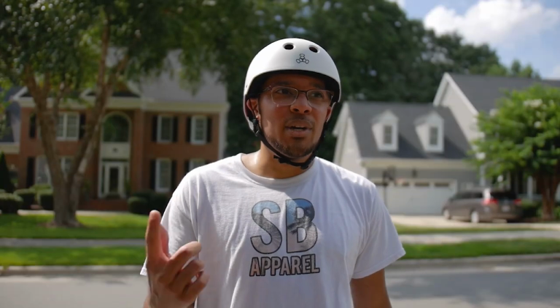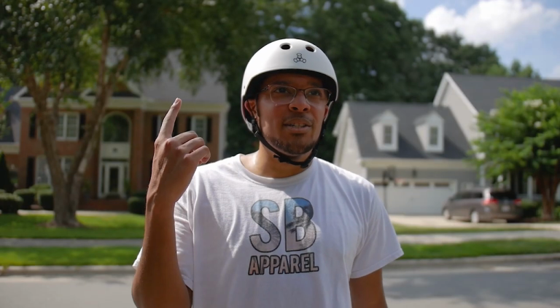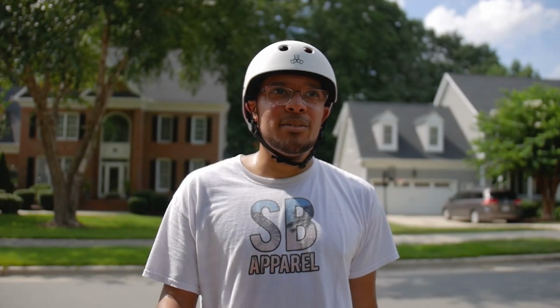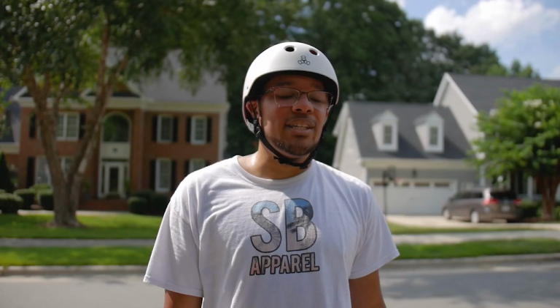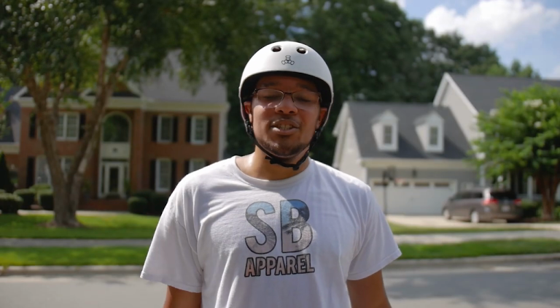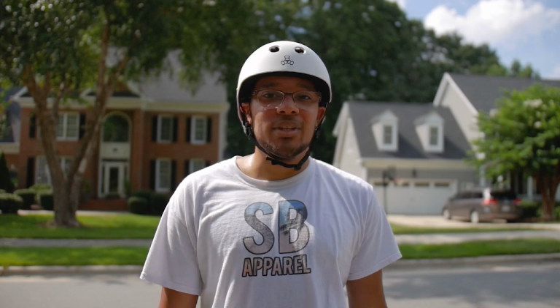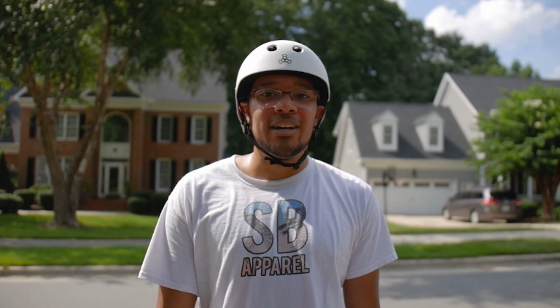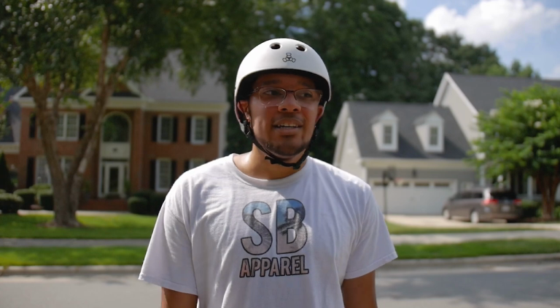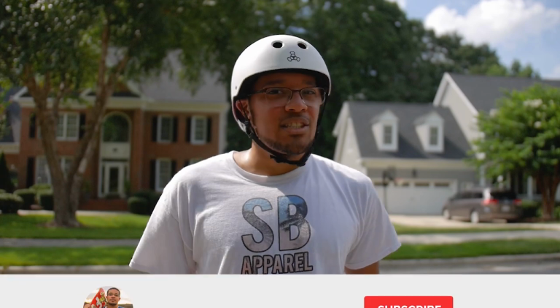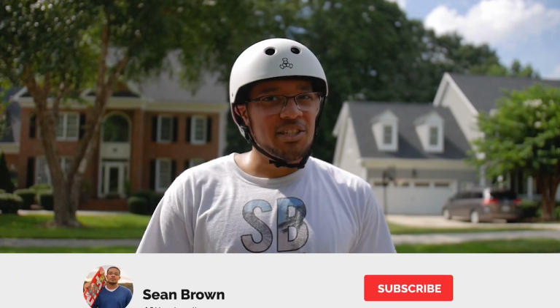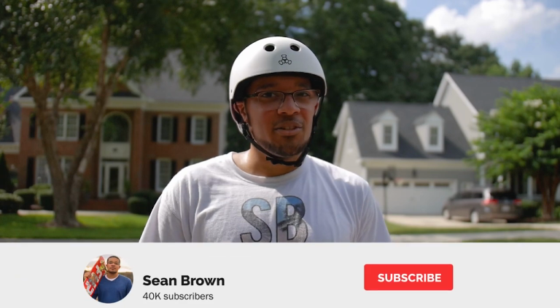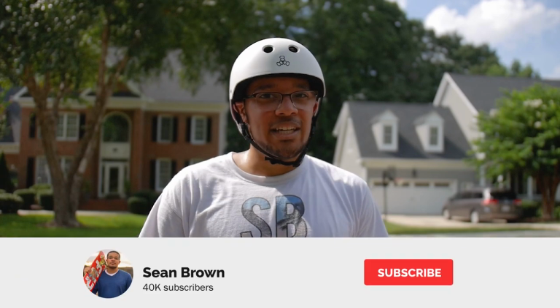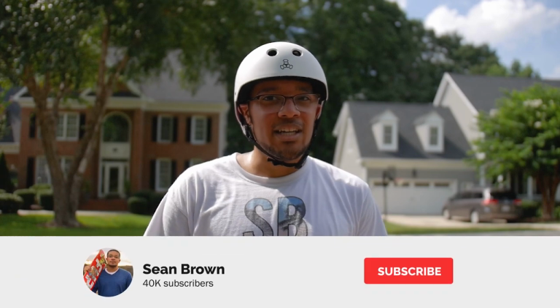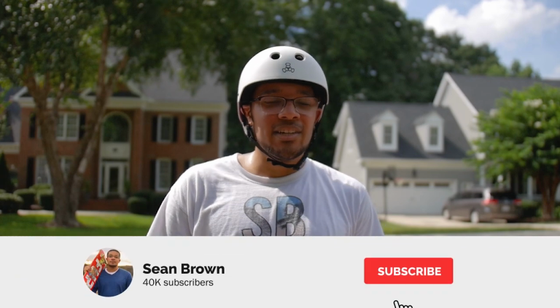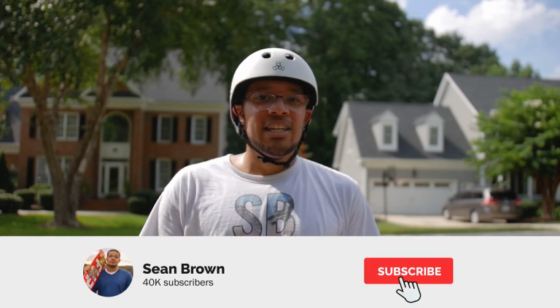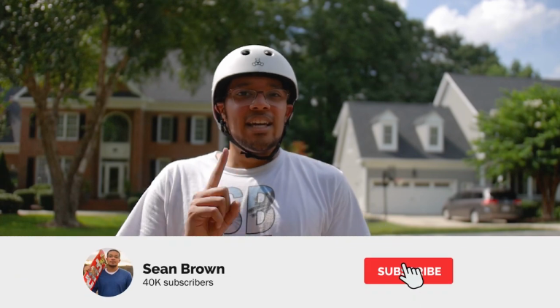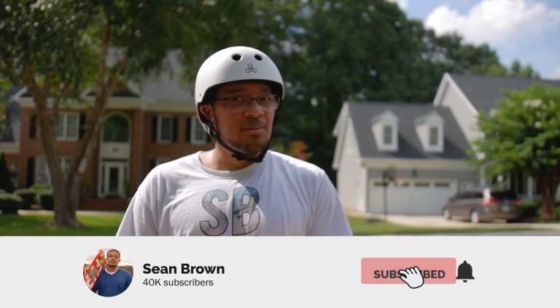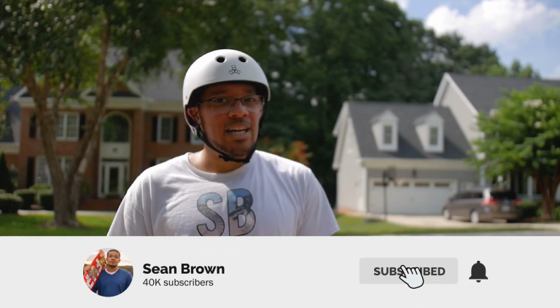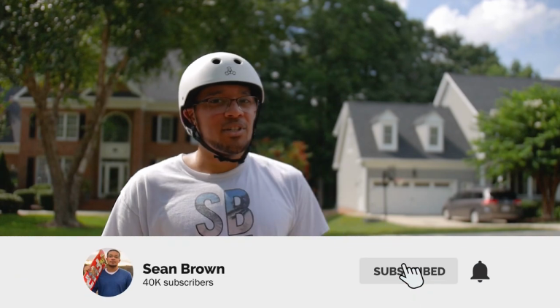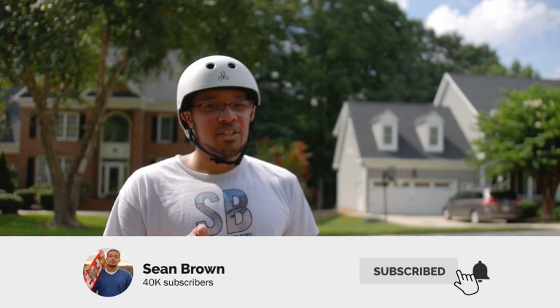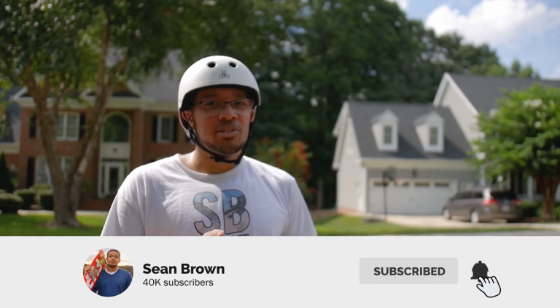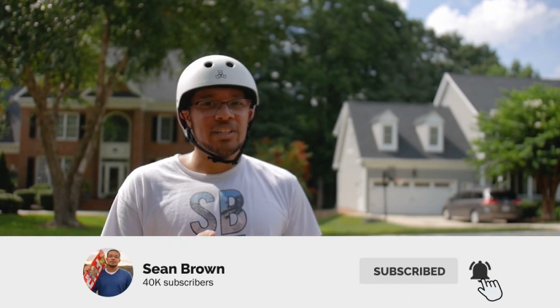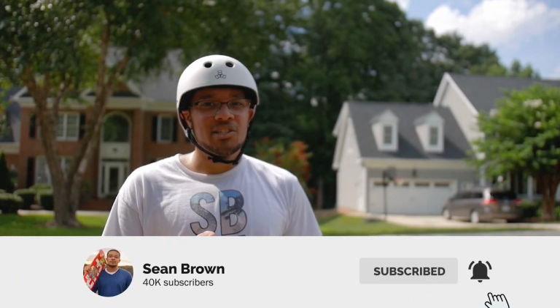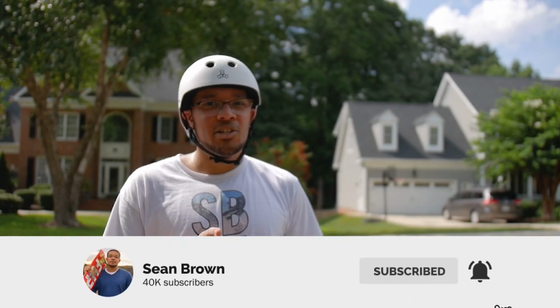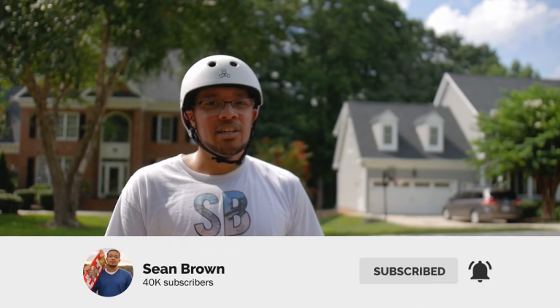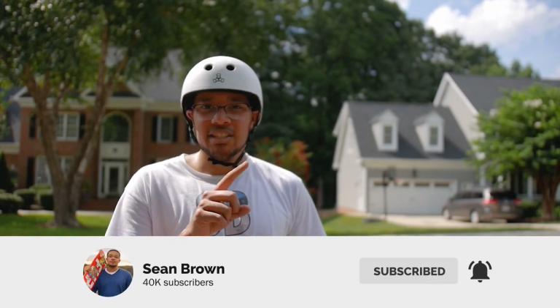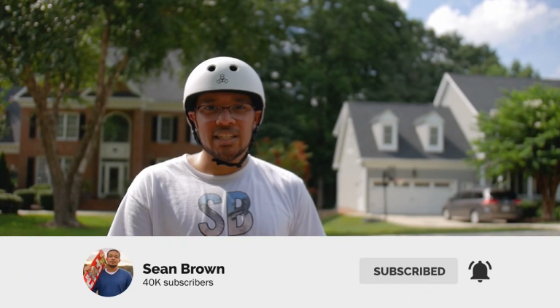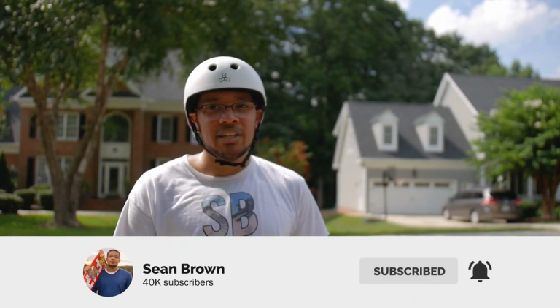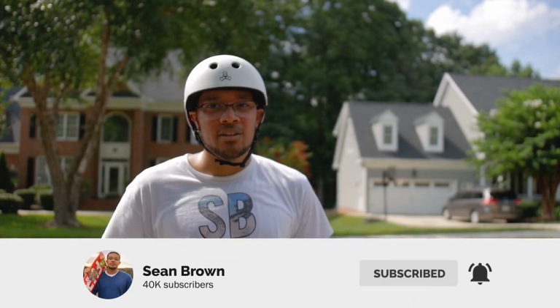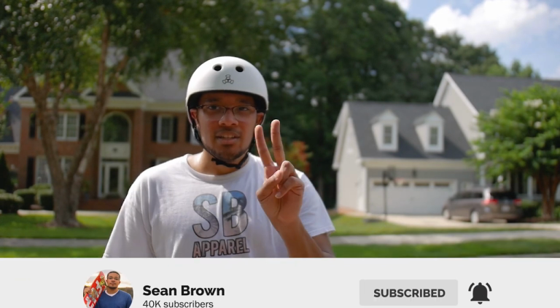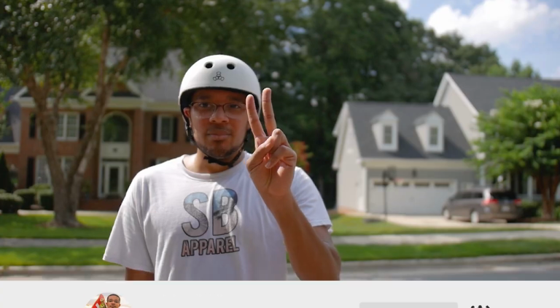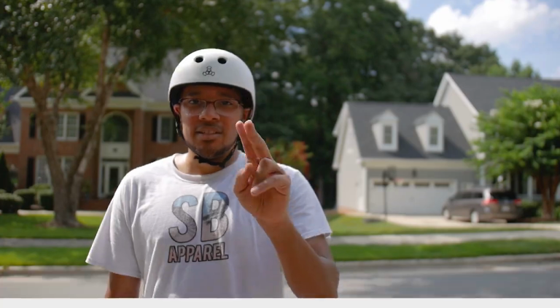These birds are being super loud. So make sure you like, comment, and subscribe. Turn on those post notifications too. See you in the next video. Peace.